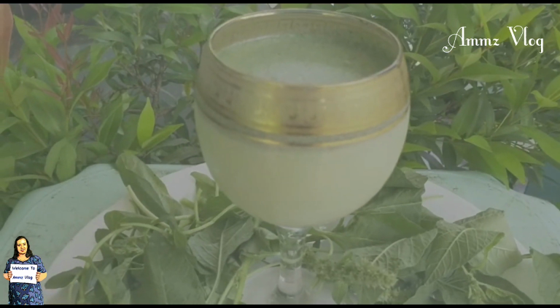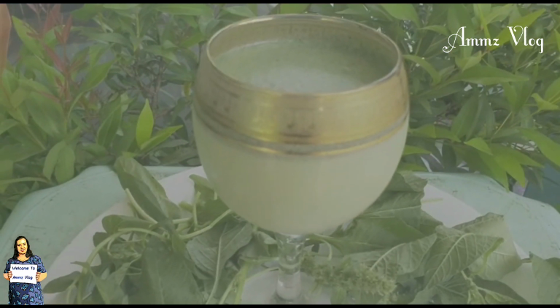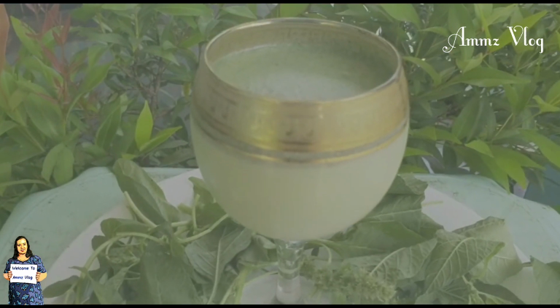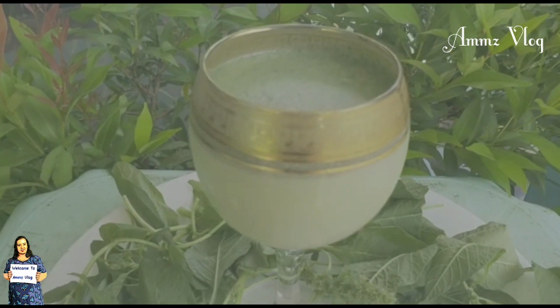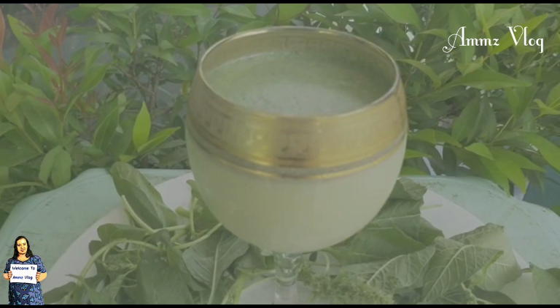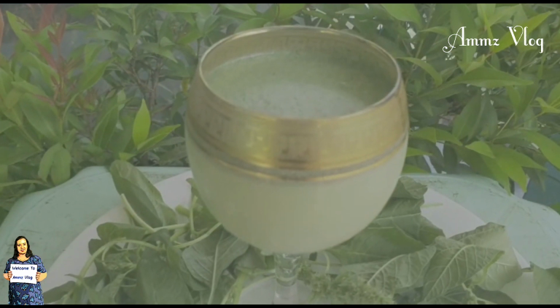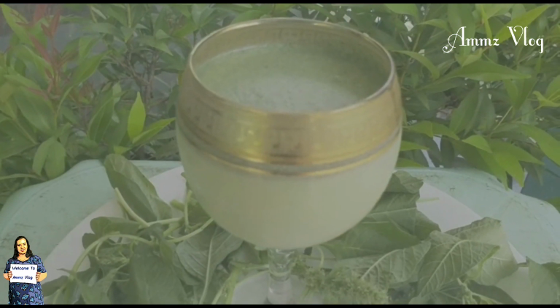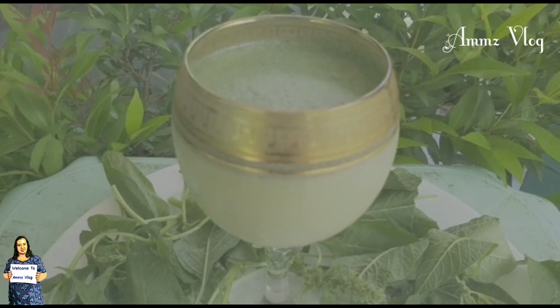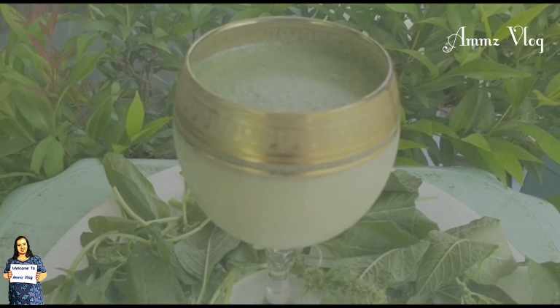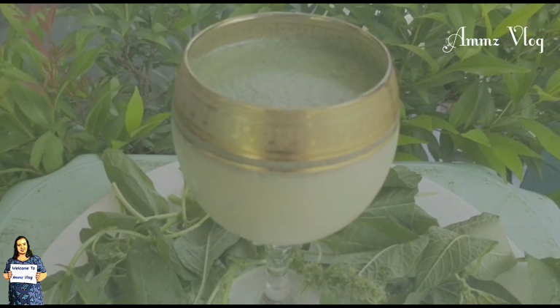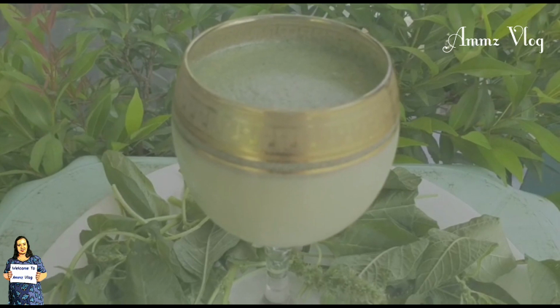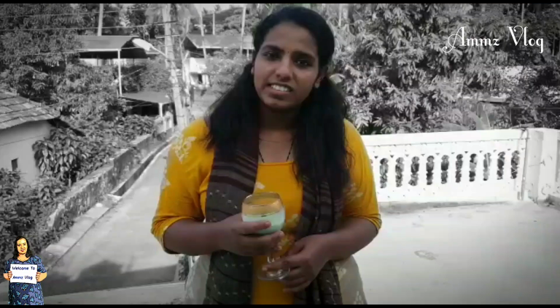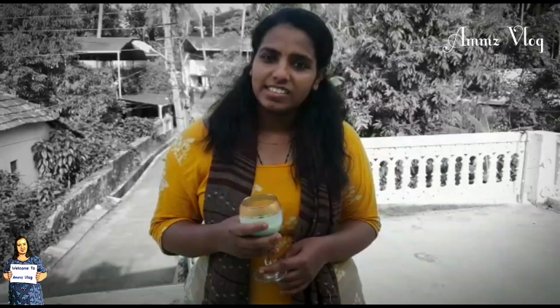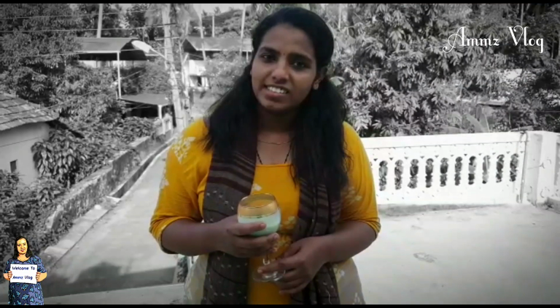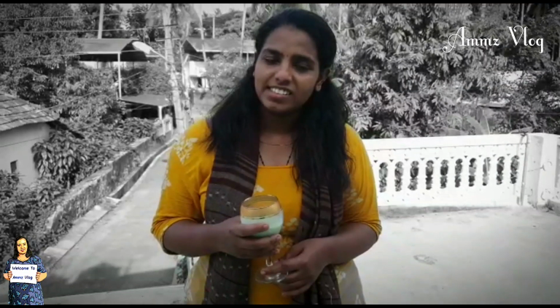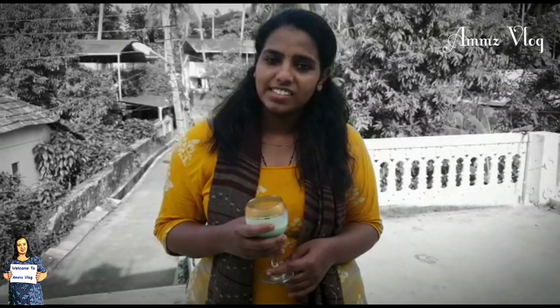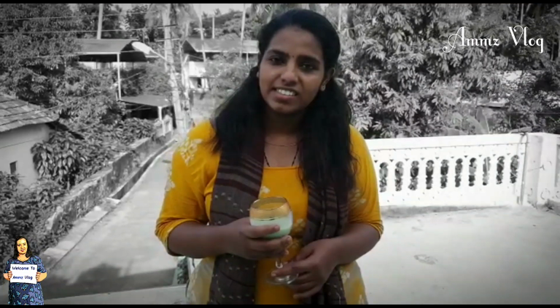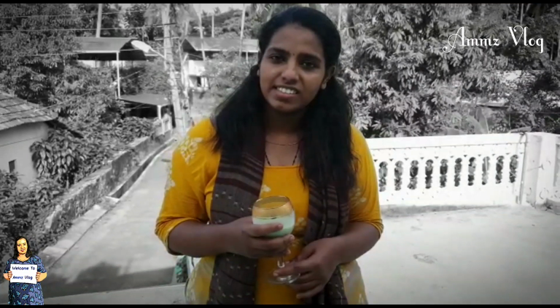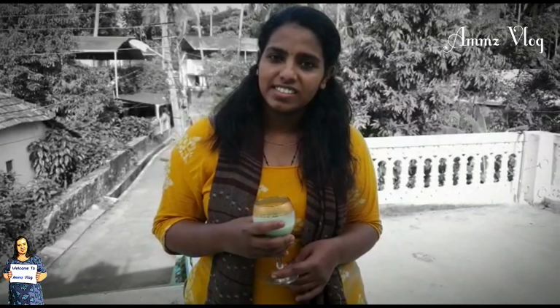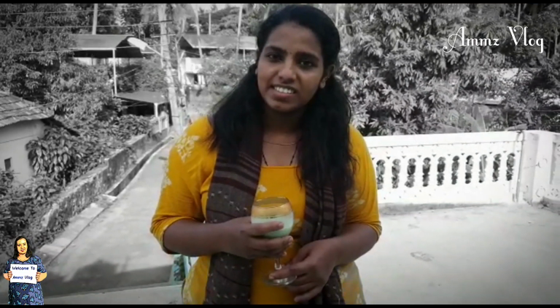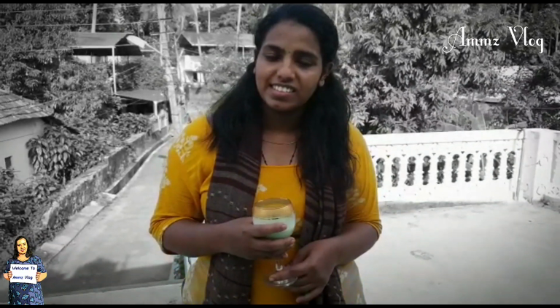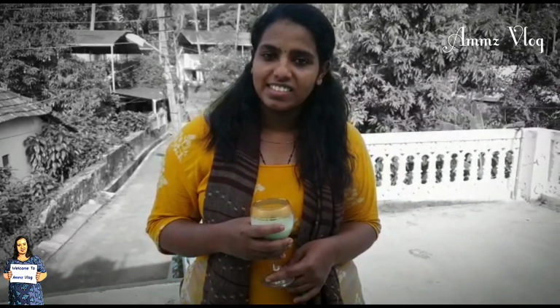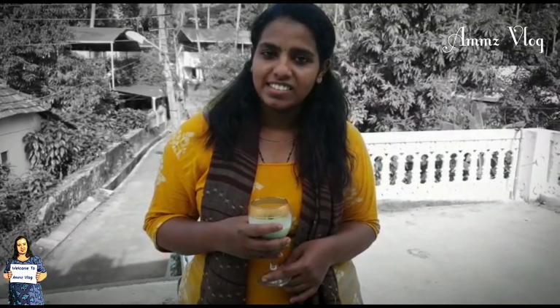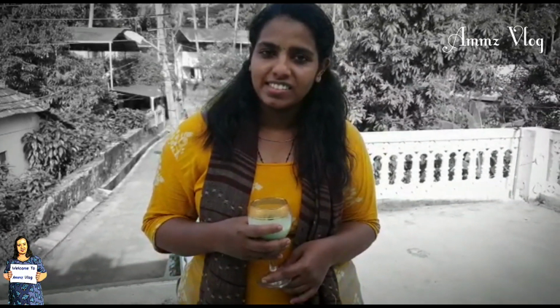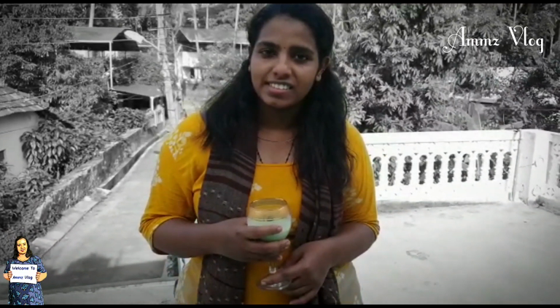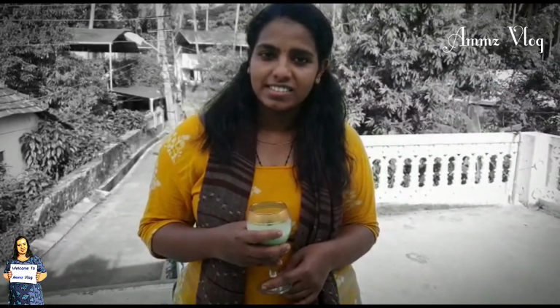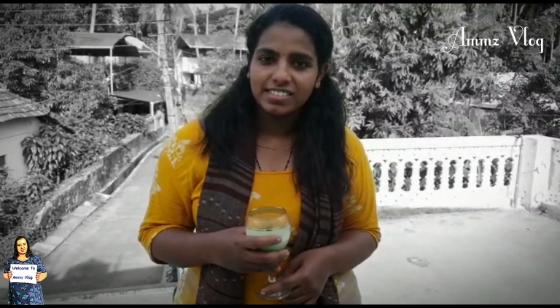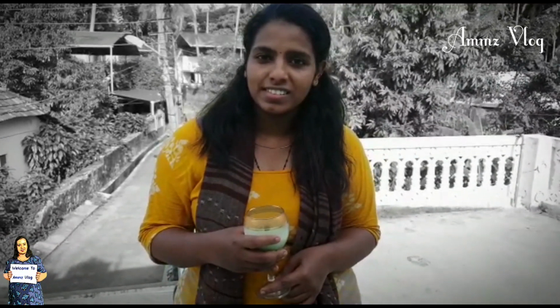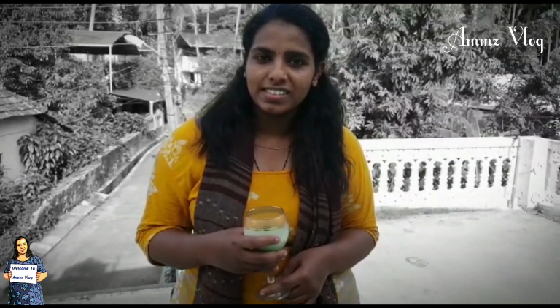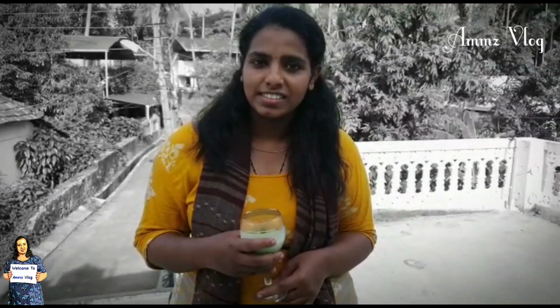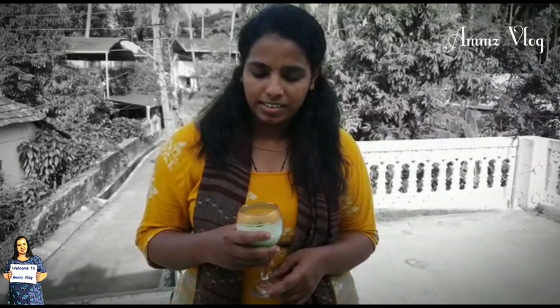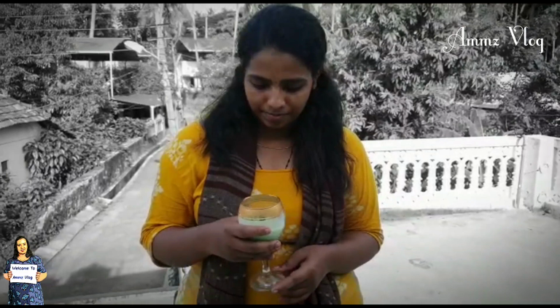We are ready to make a smoothie. This is my sister. Let's try this.